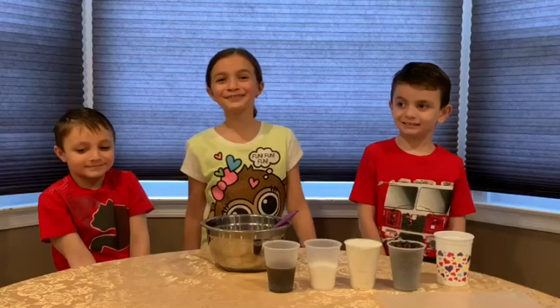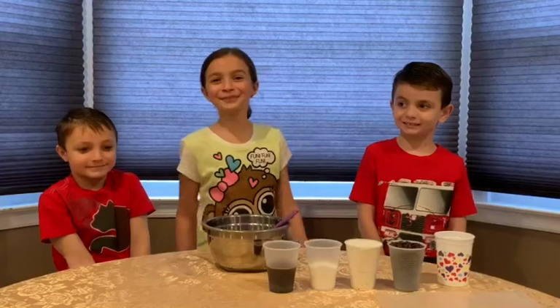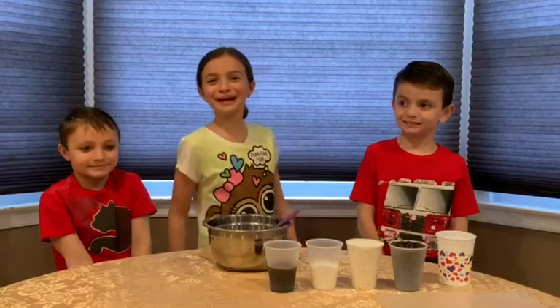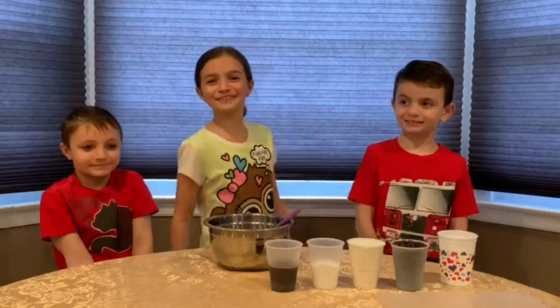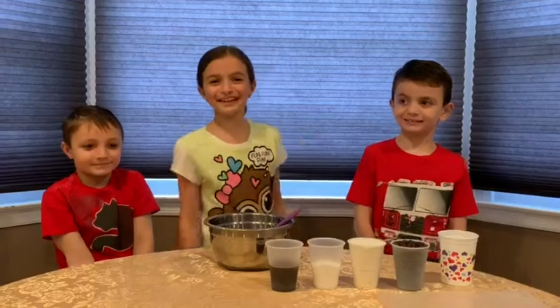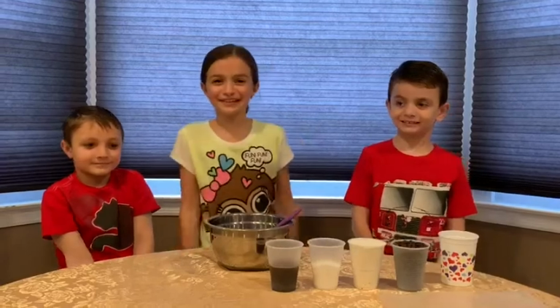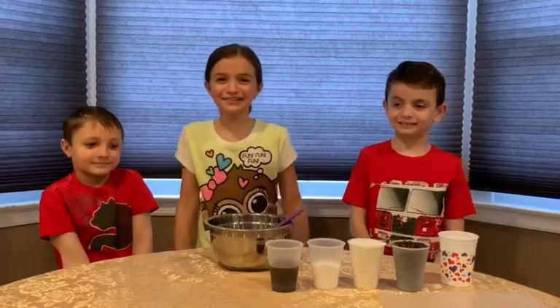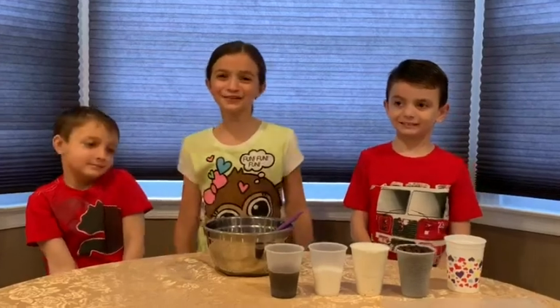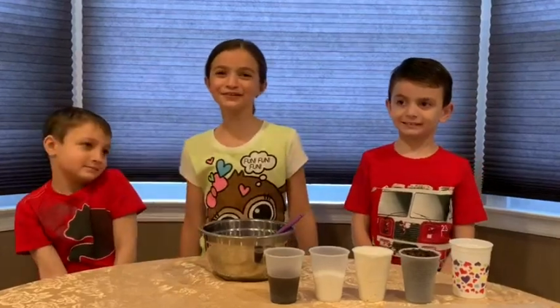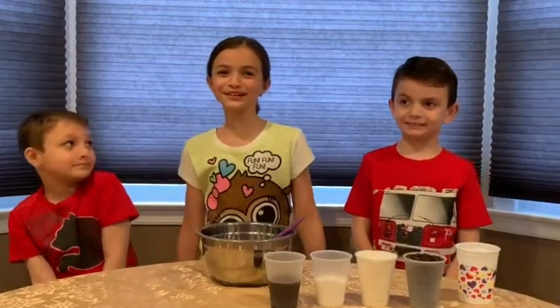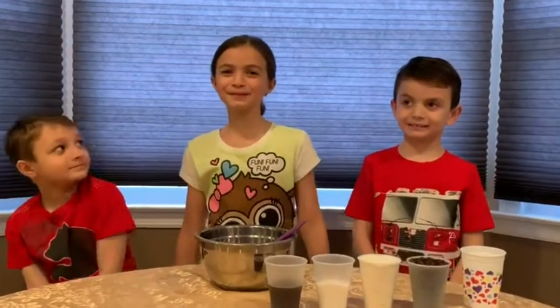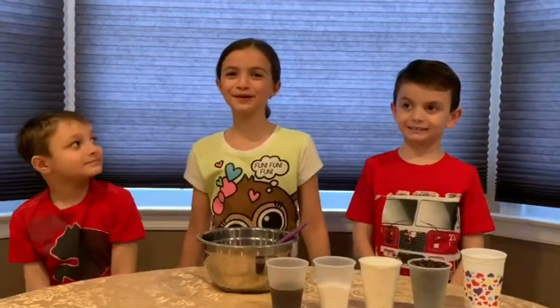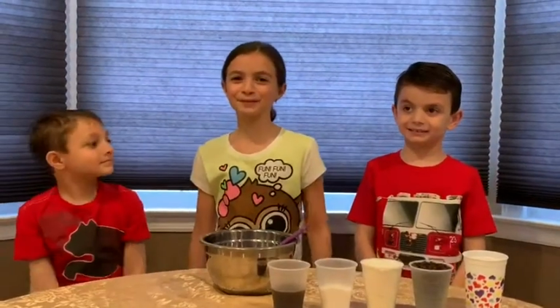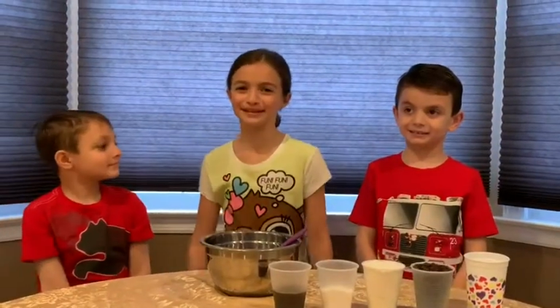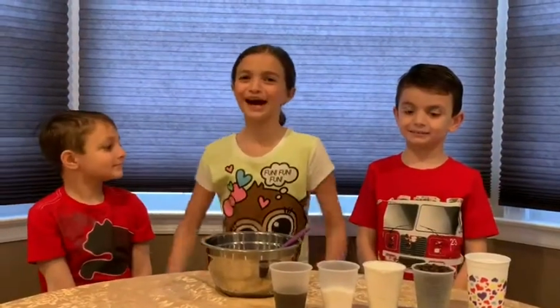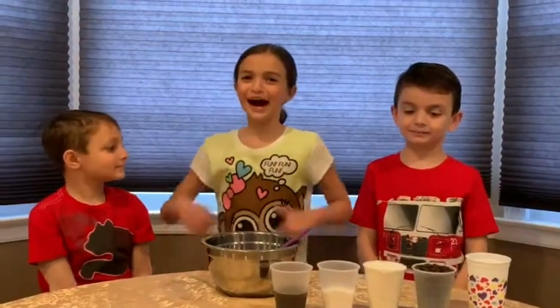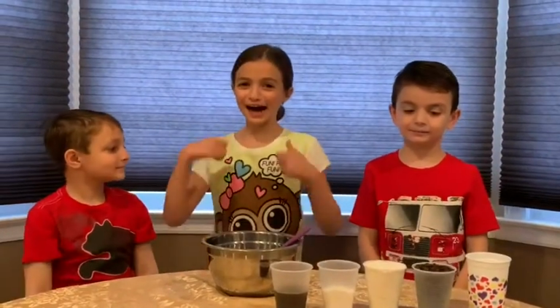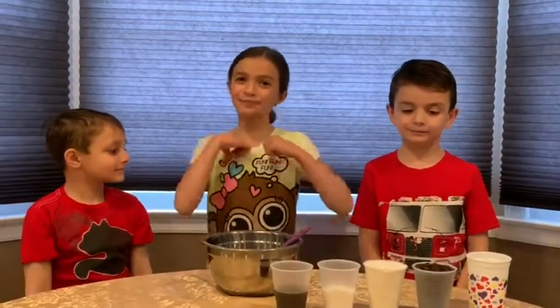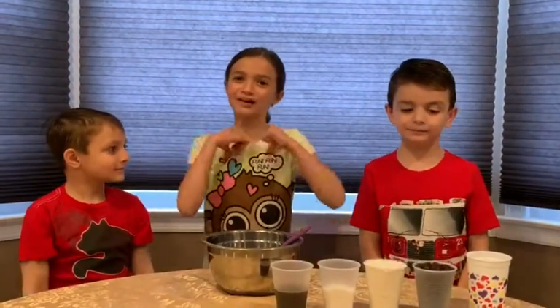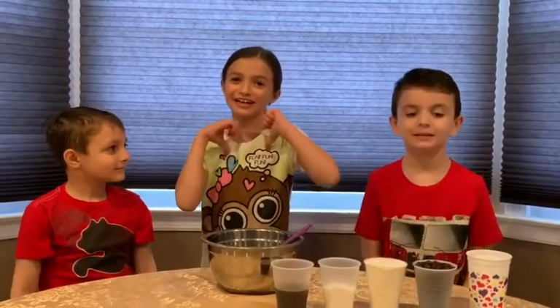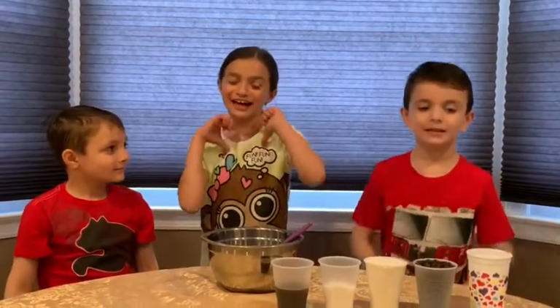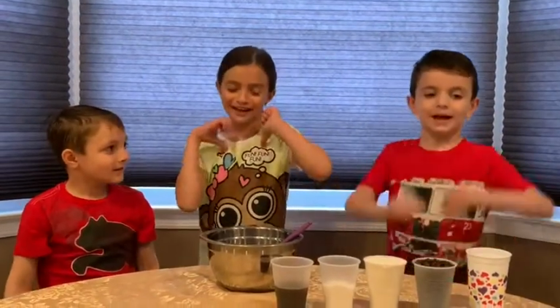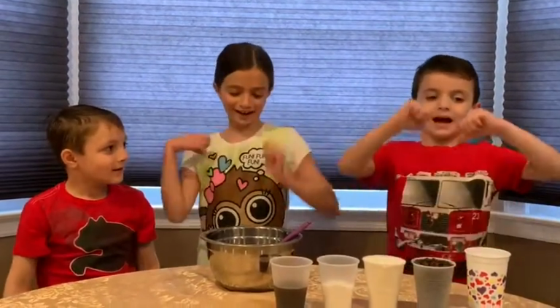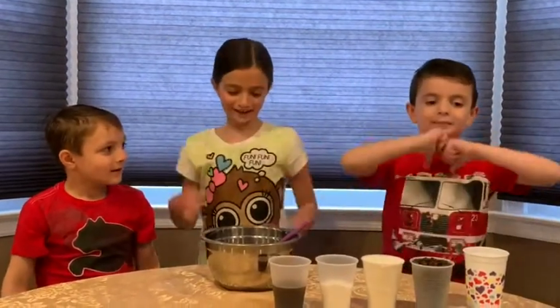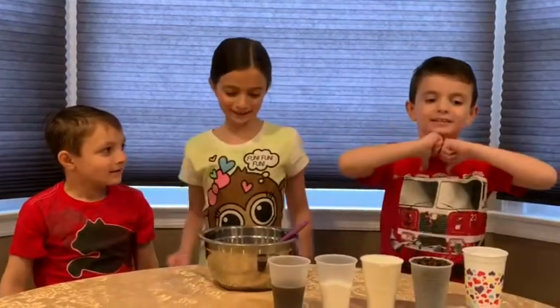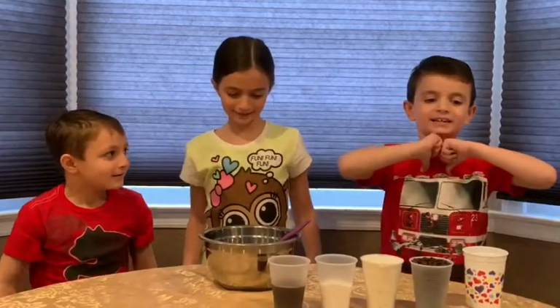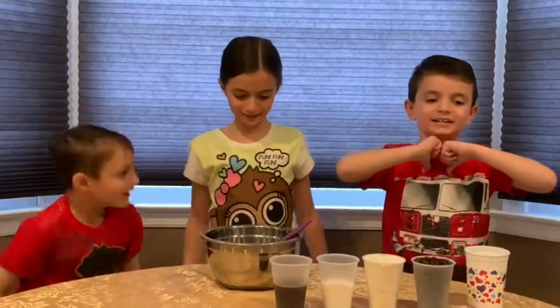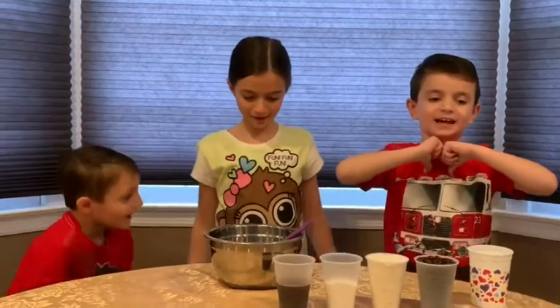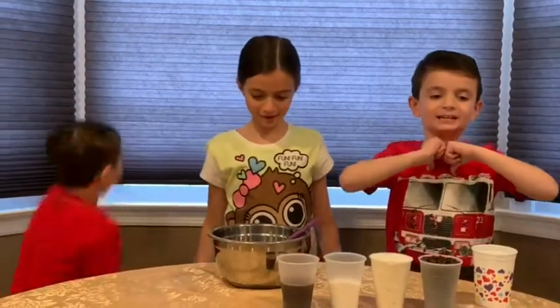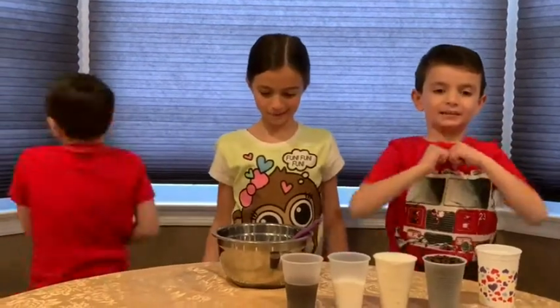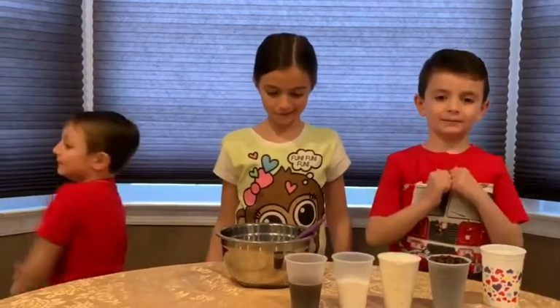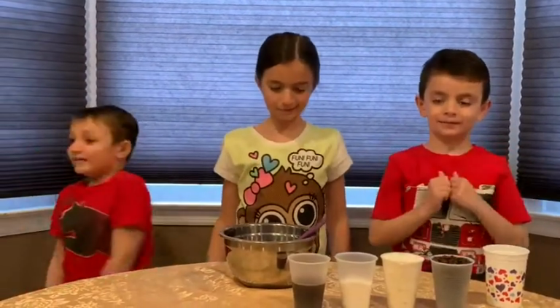We're back with the next cool experiment. I'm Arianna. I'm TJ. I'm Matthew.